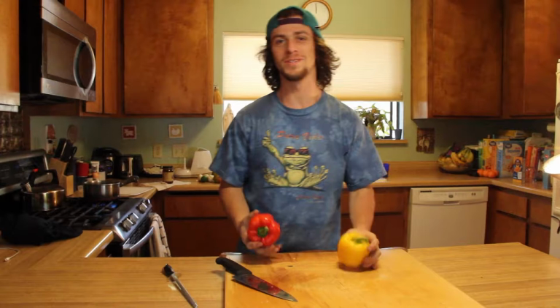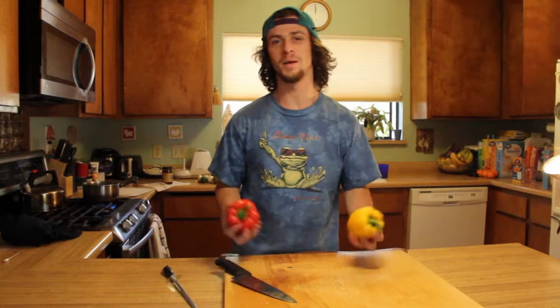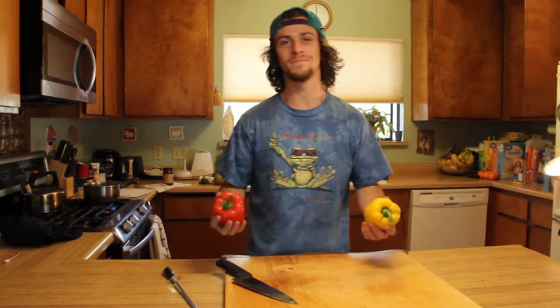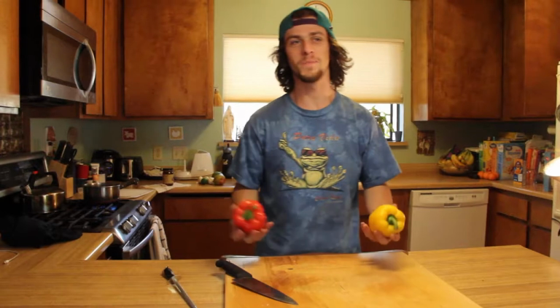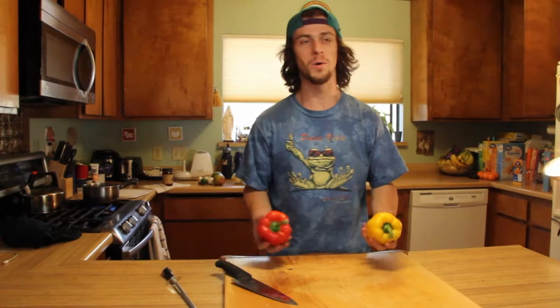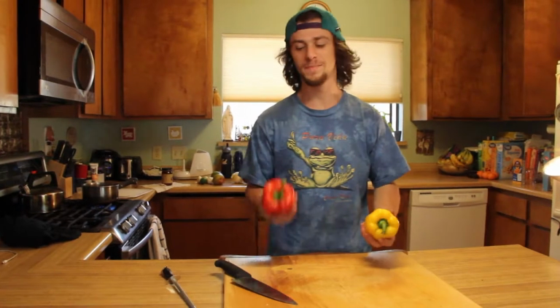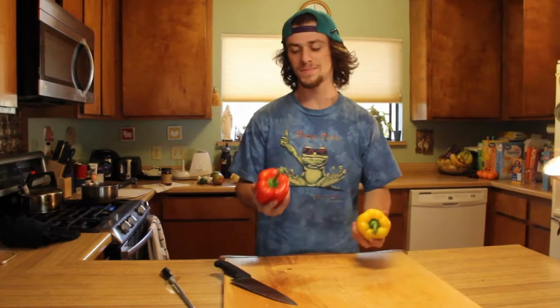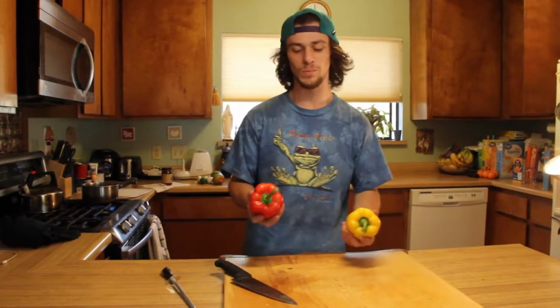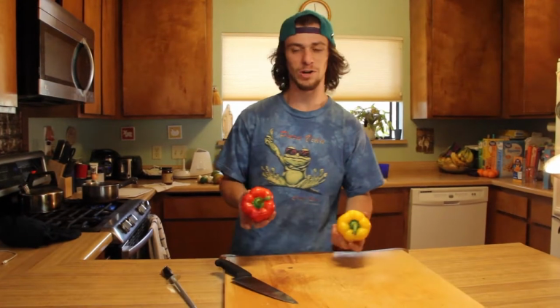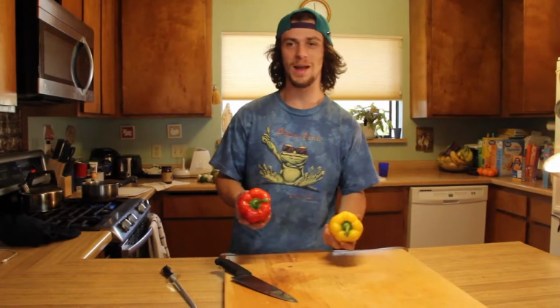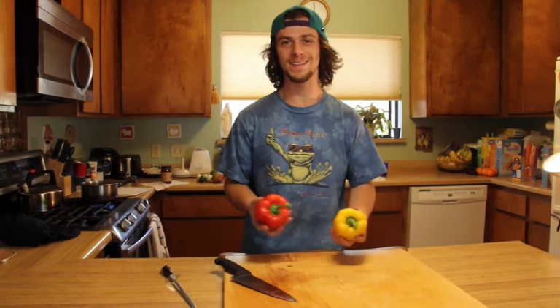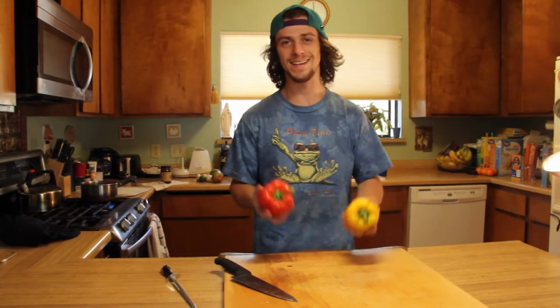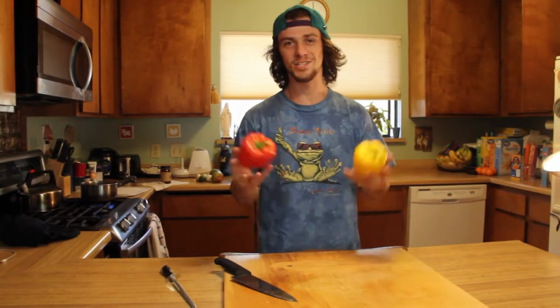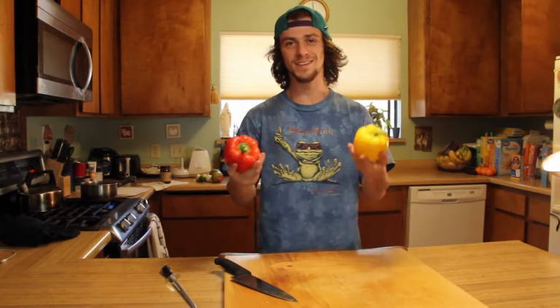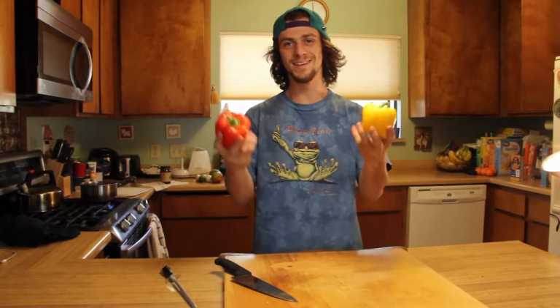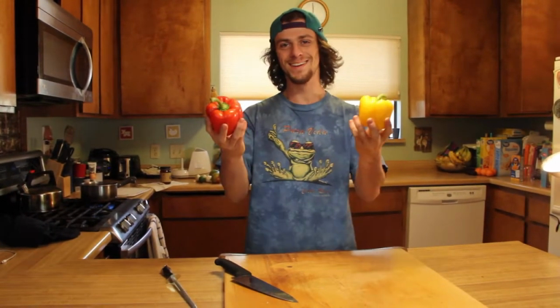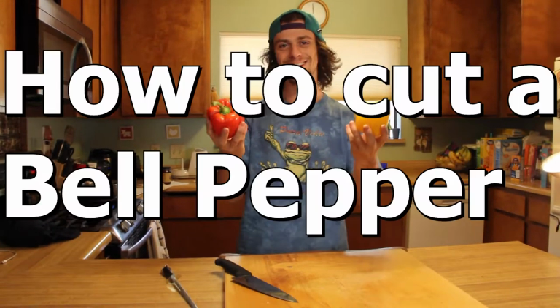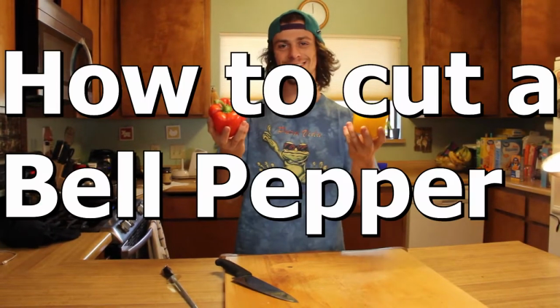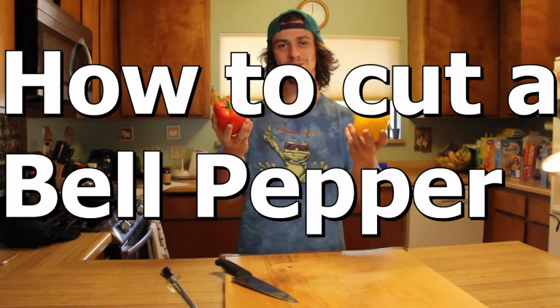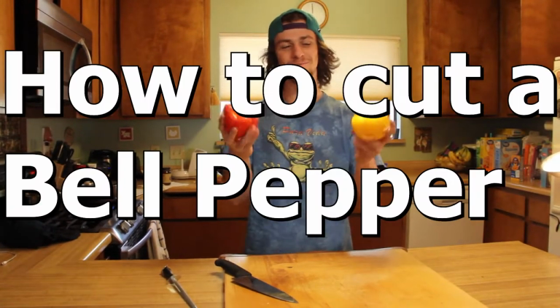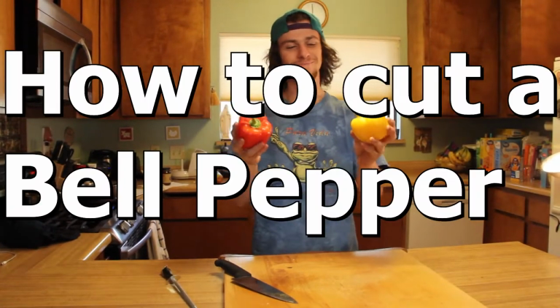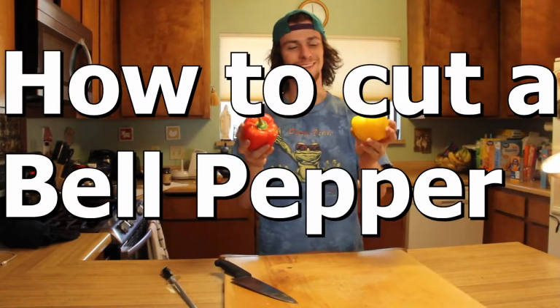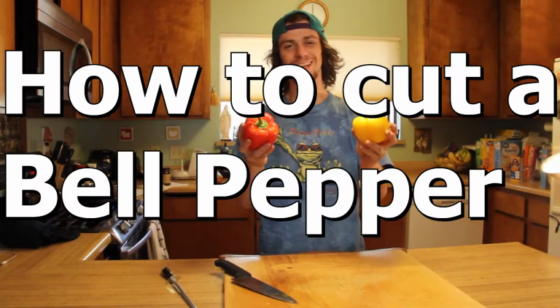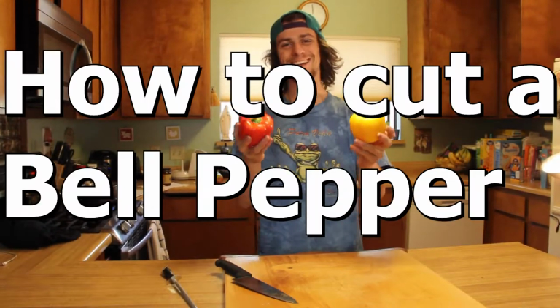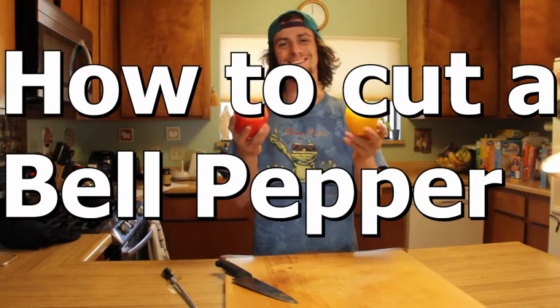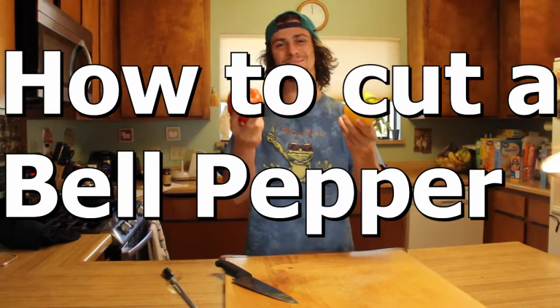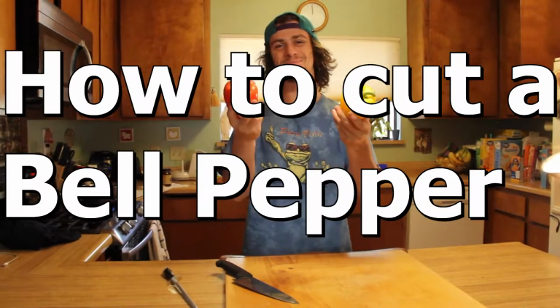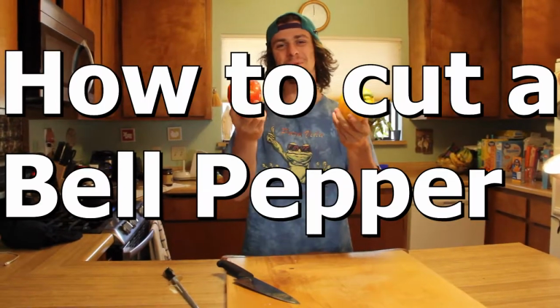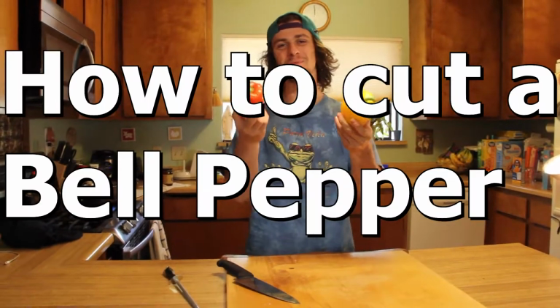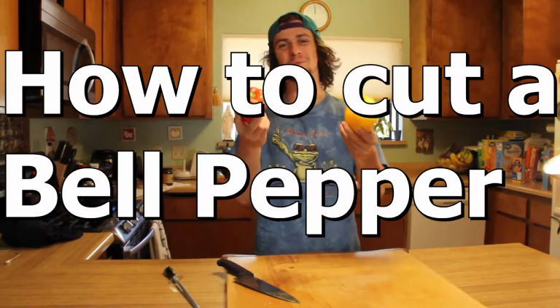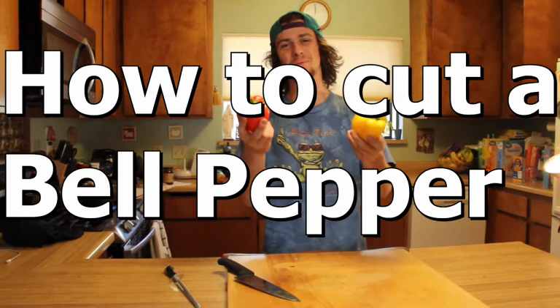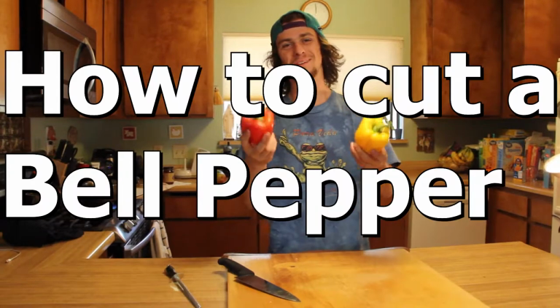What's up? I'm Noah. We're here back in the kitchen. I'm going to teach you how to cut some peppers properly.